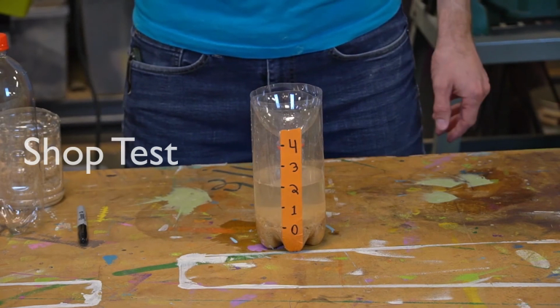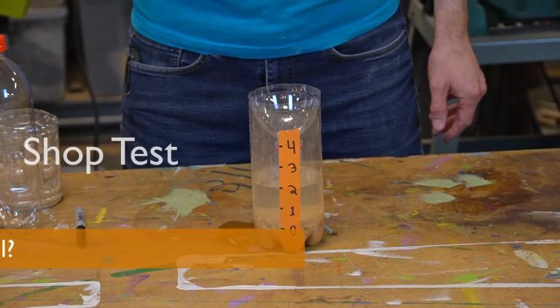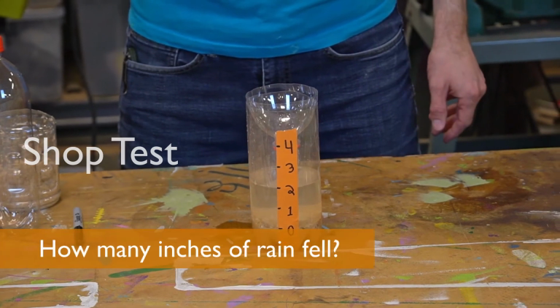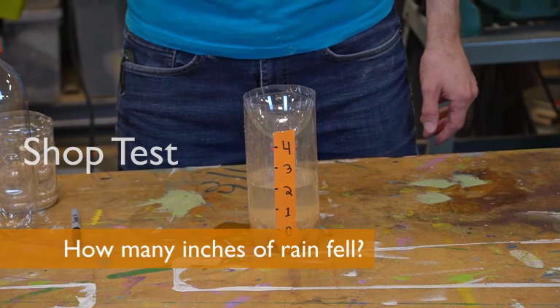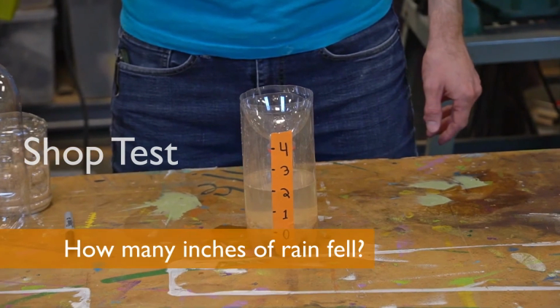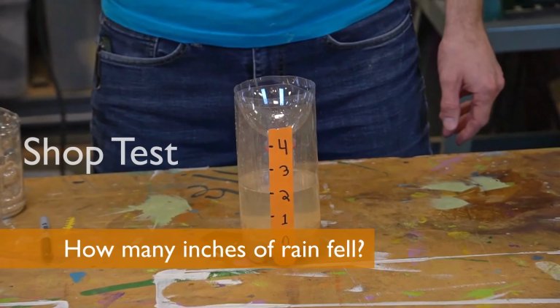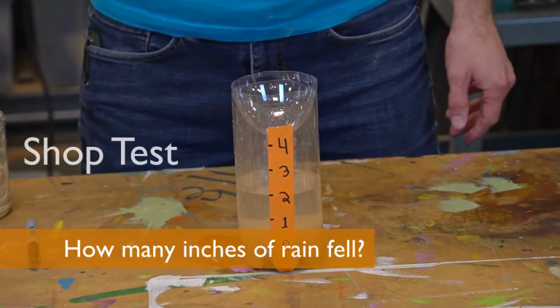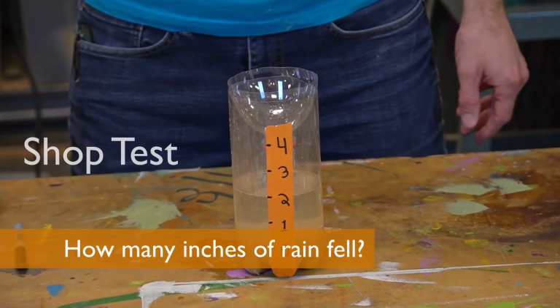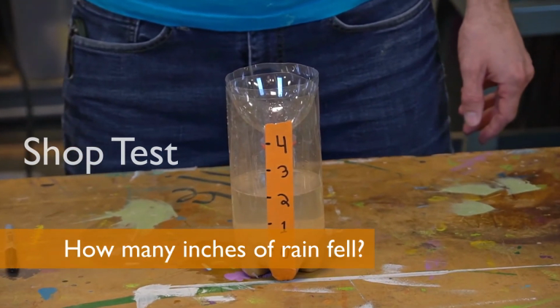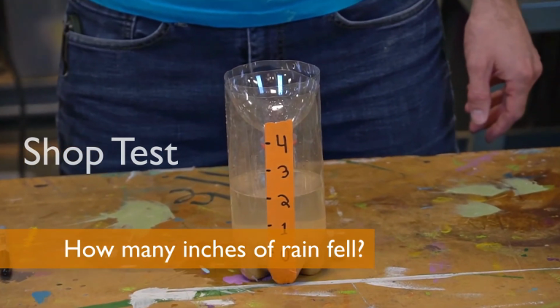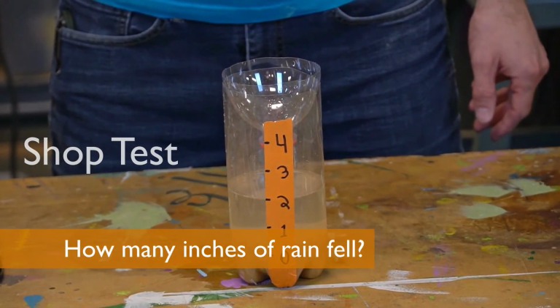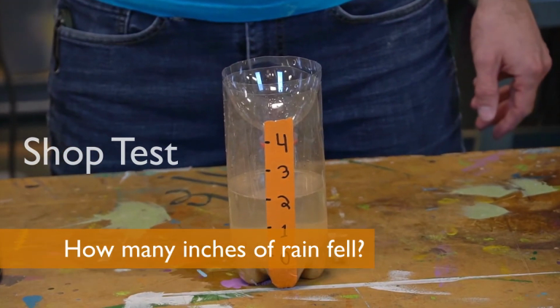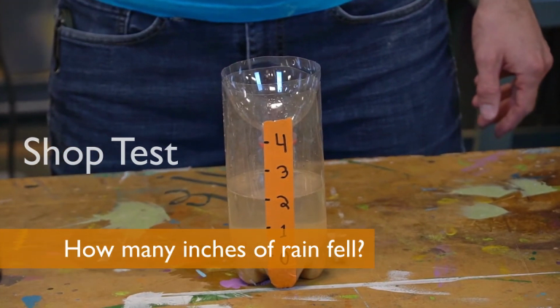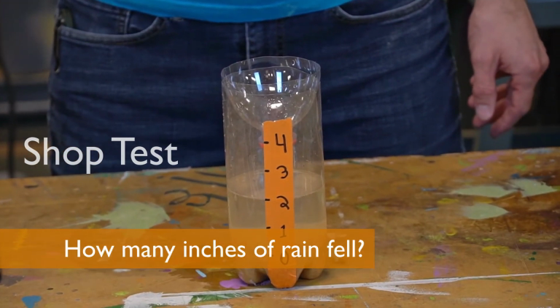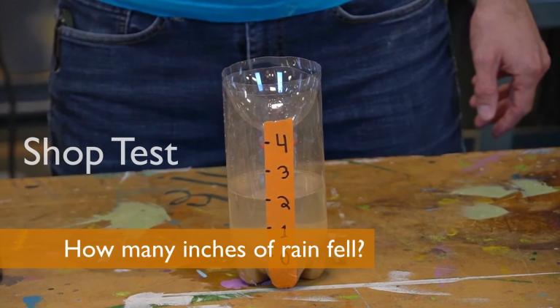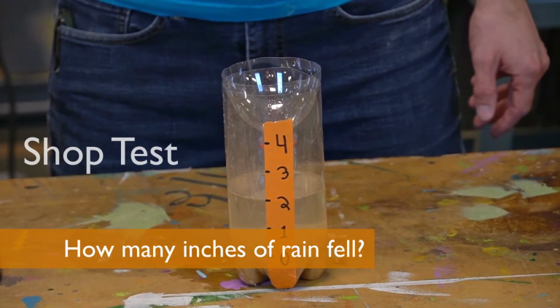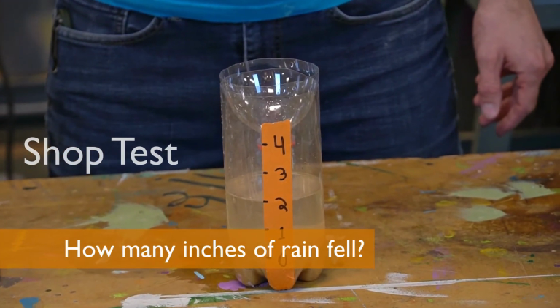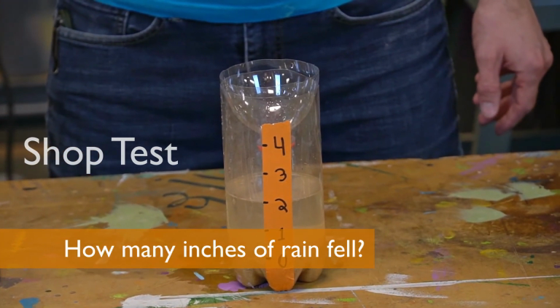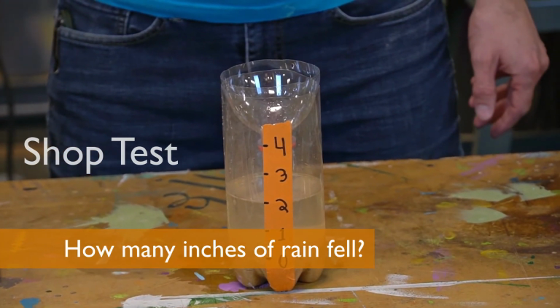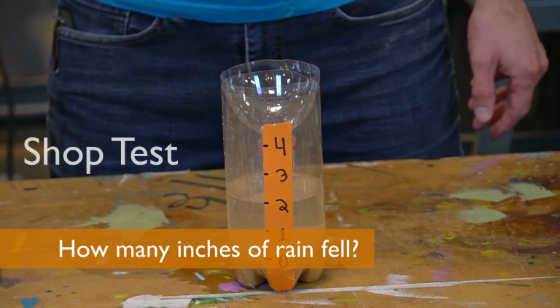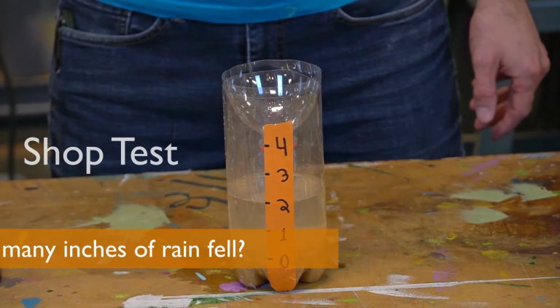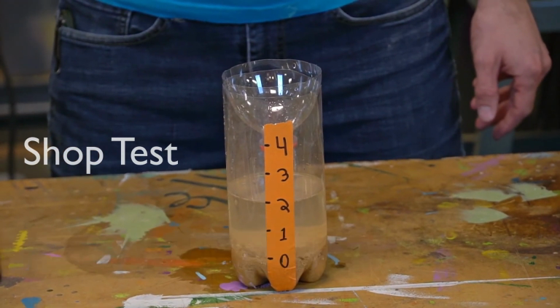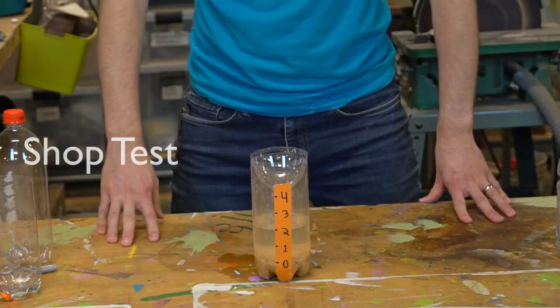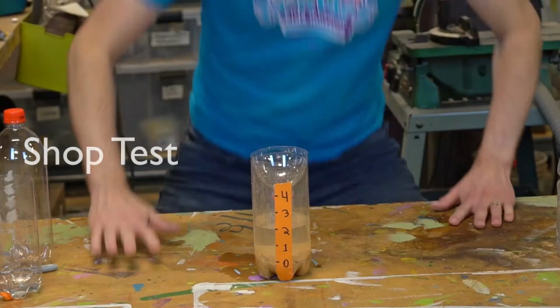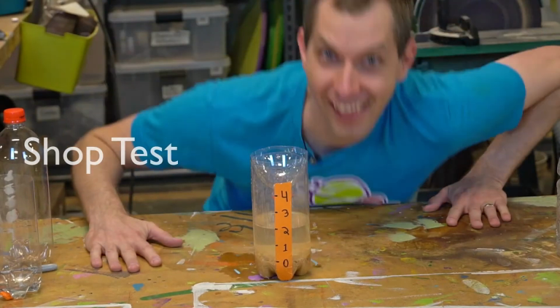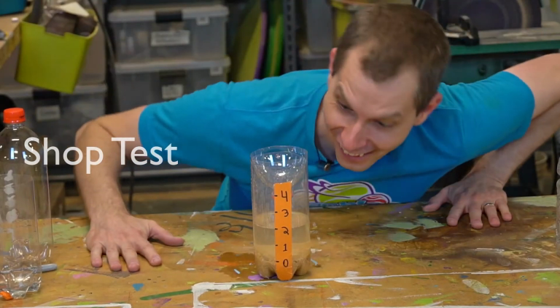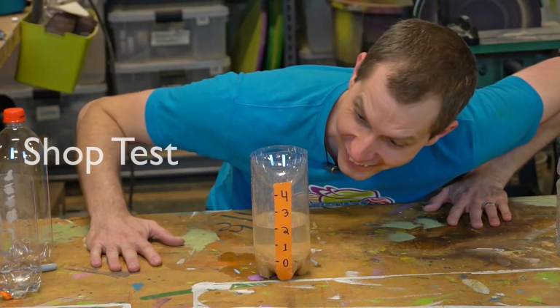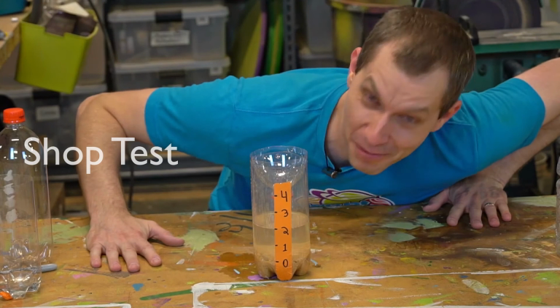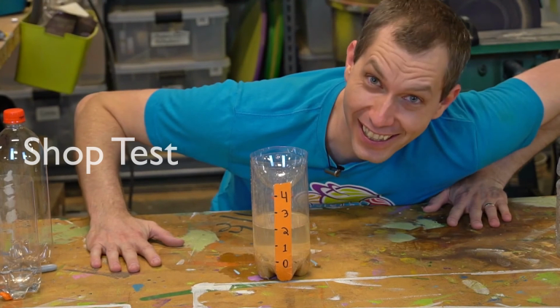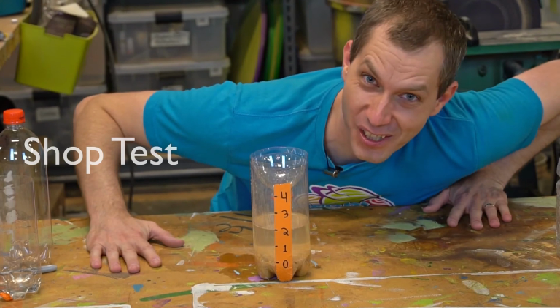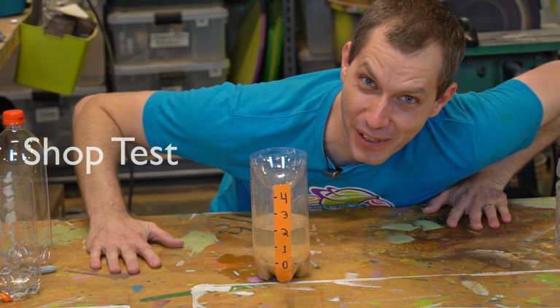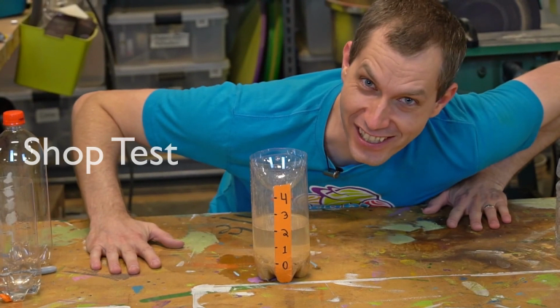According to our rain gauge, how much rain just fell? That's right — two inches!